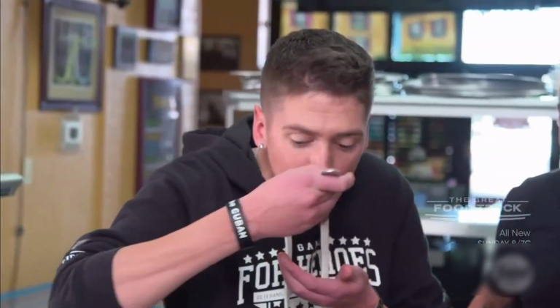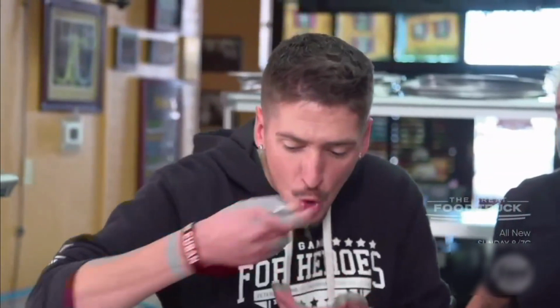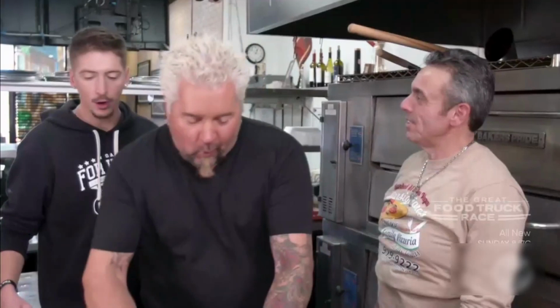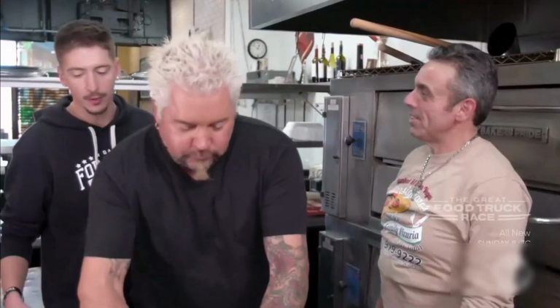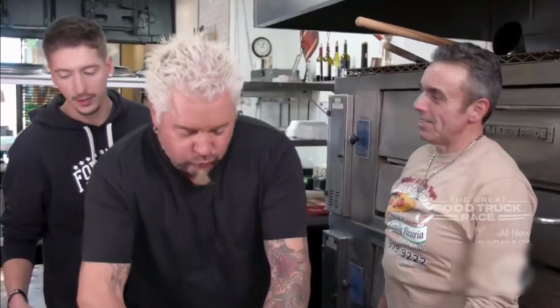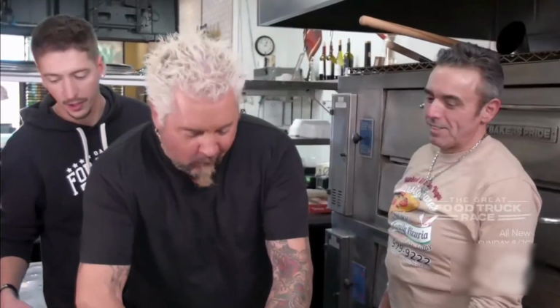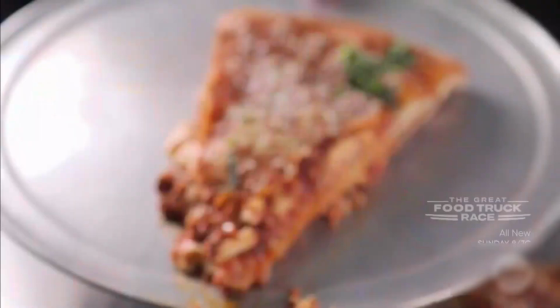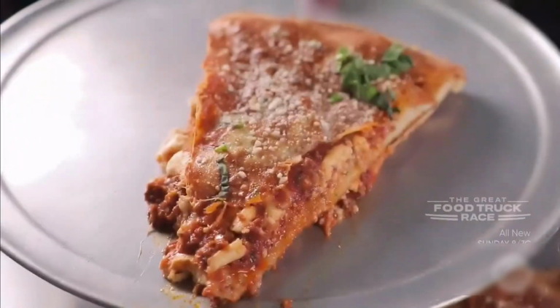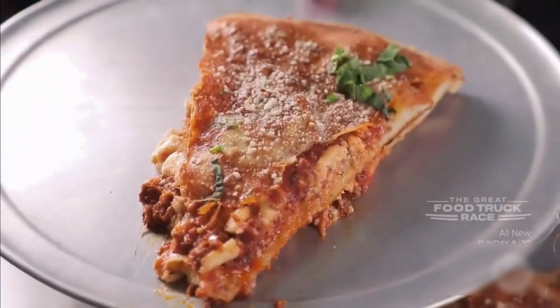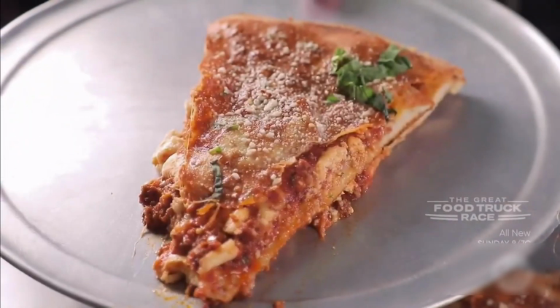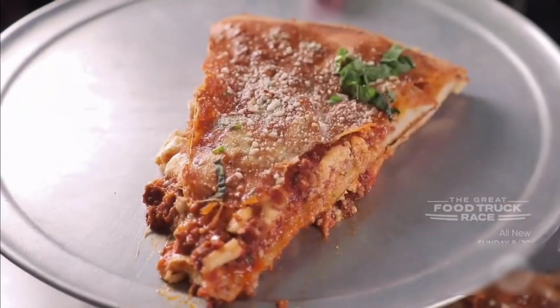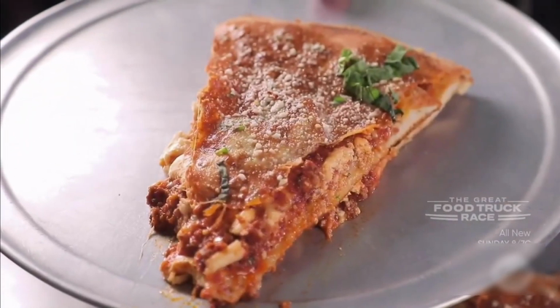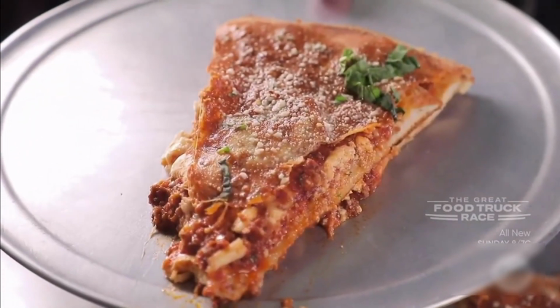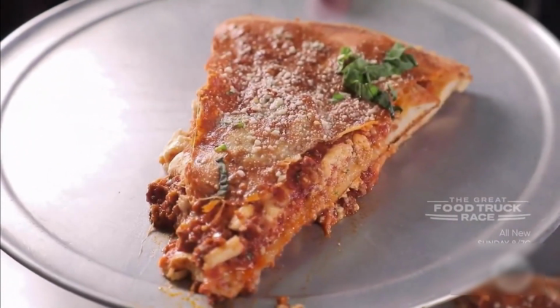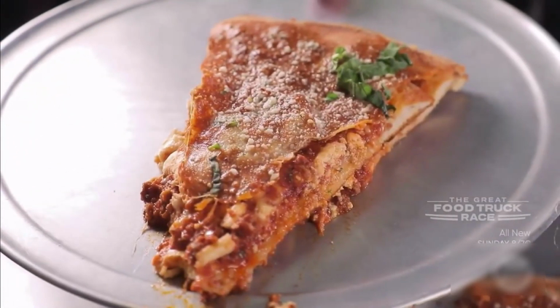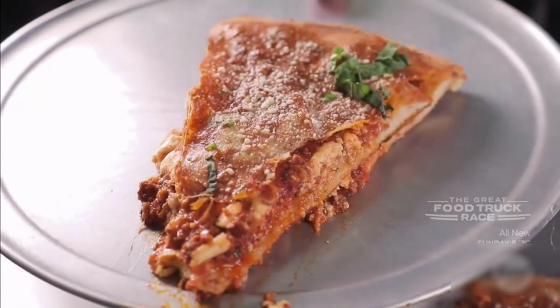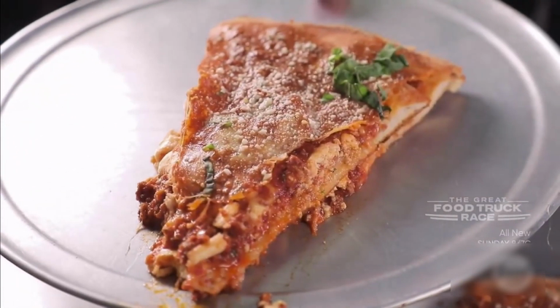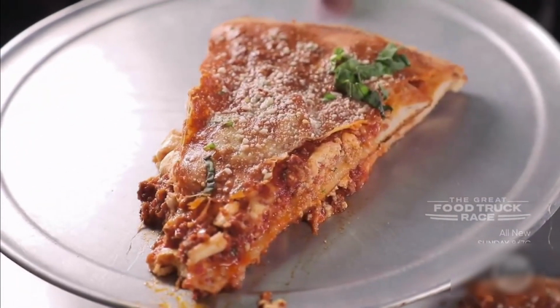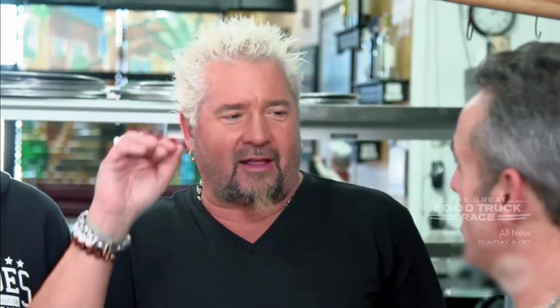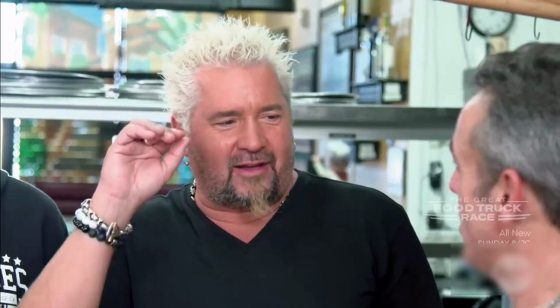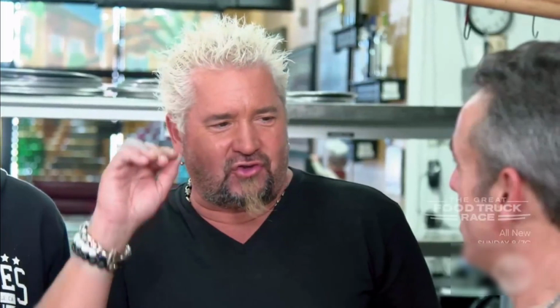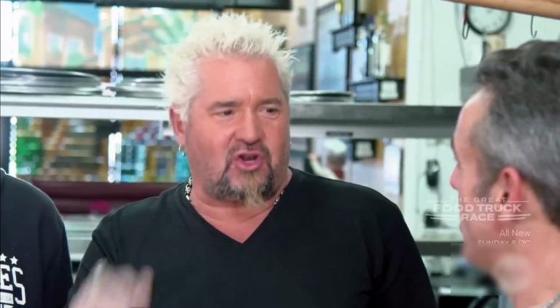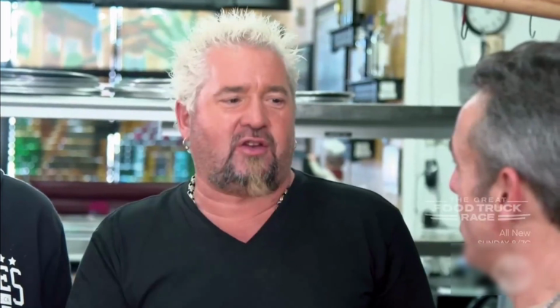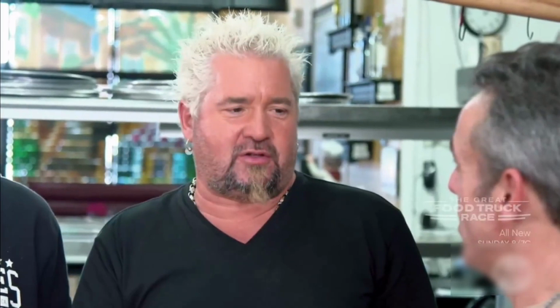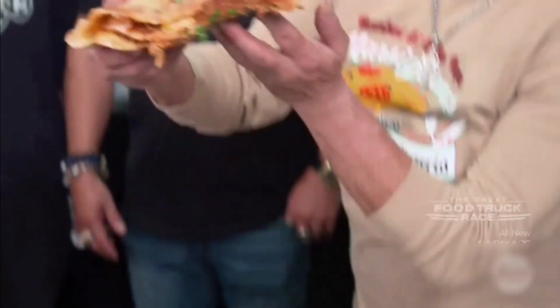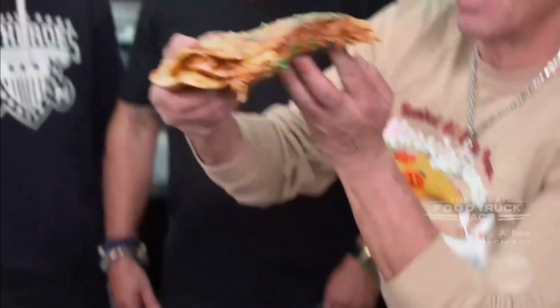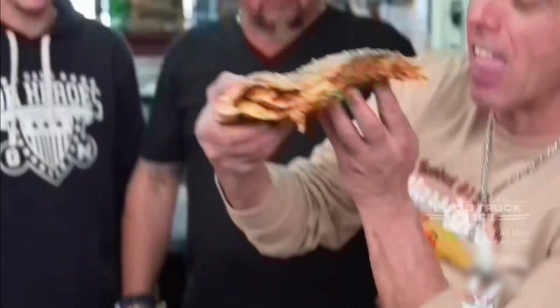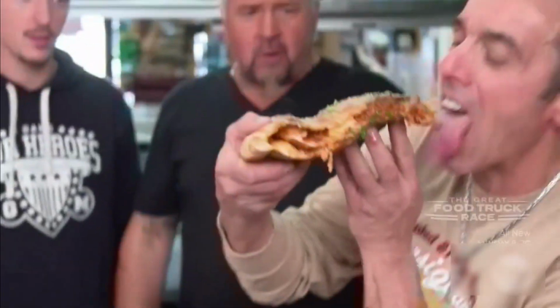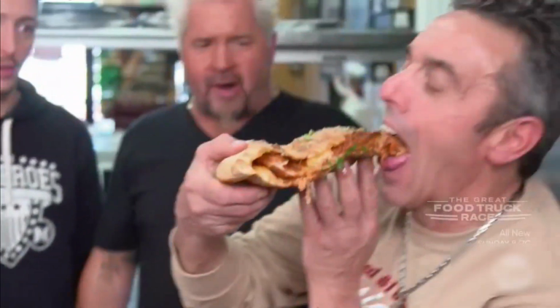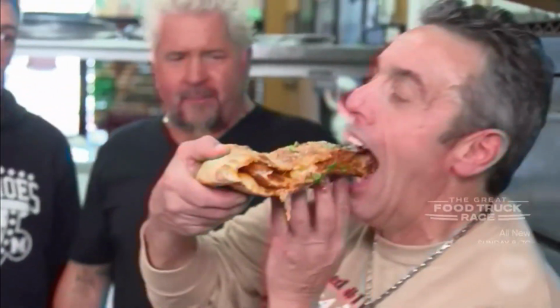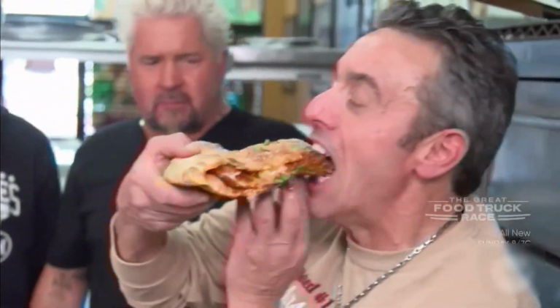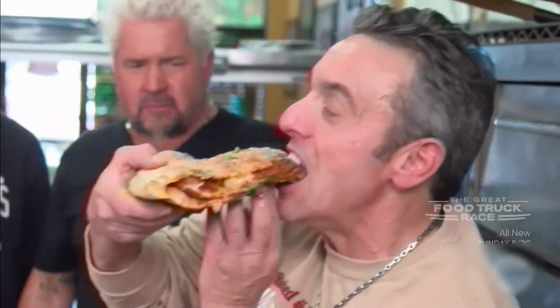That is a lot of pie. Mmm. Oh my gosh. It's got great texture, it's got great chew. I think it's a genius. You're a mad man, you're an animal.